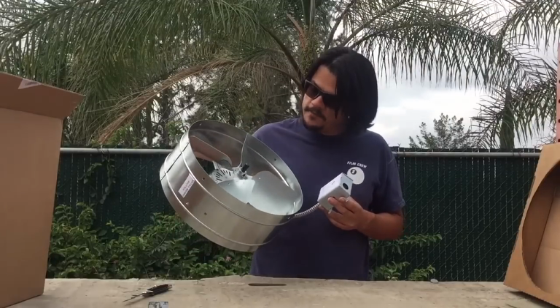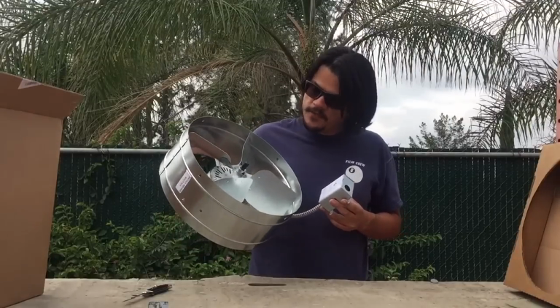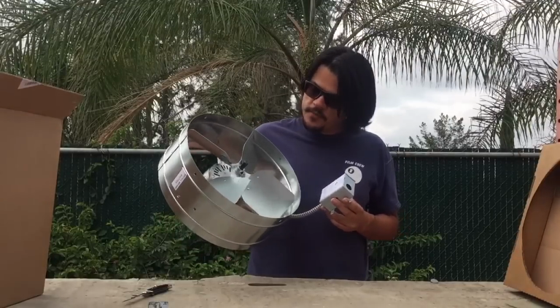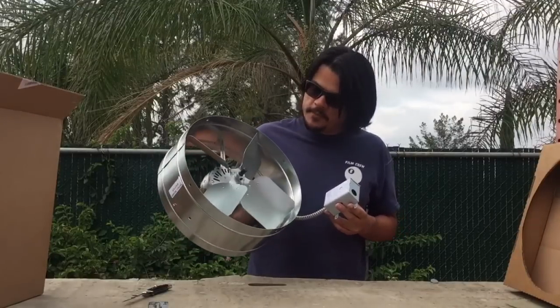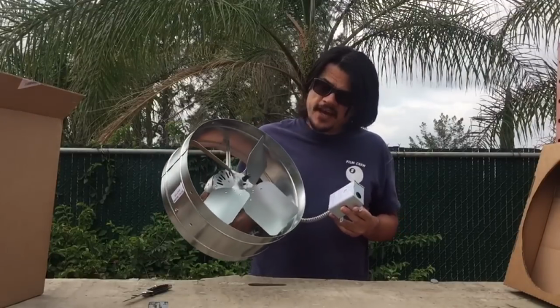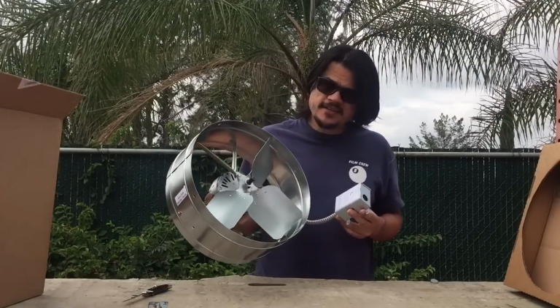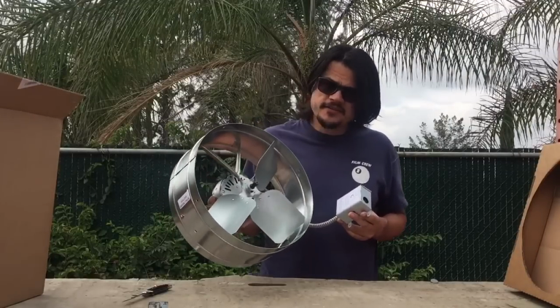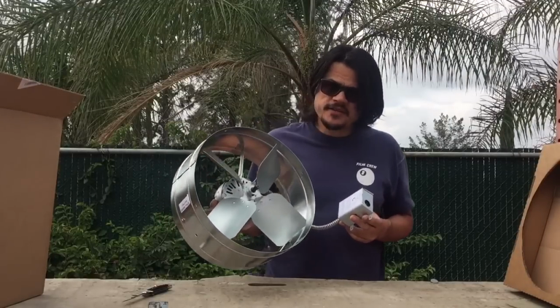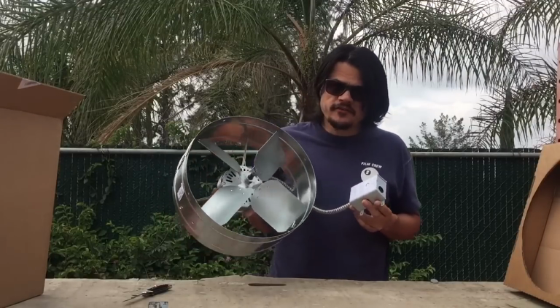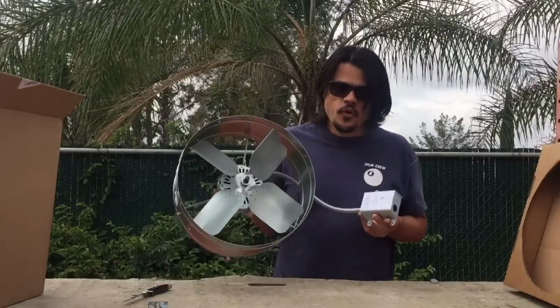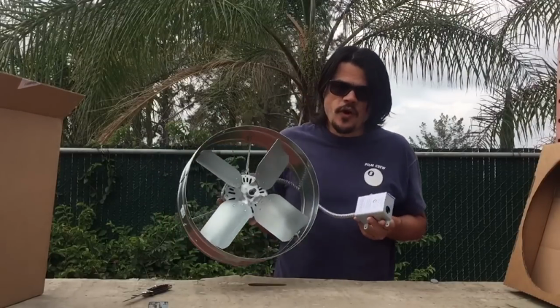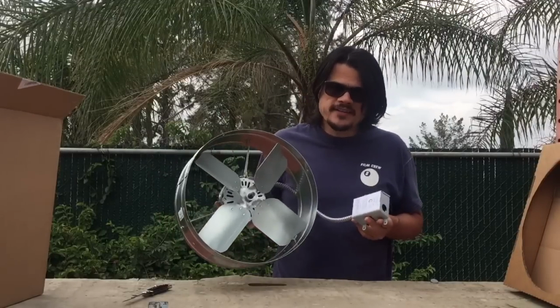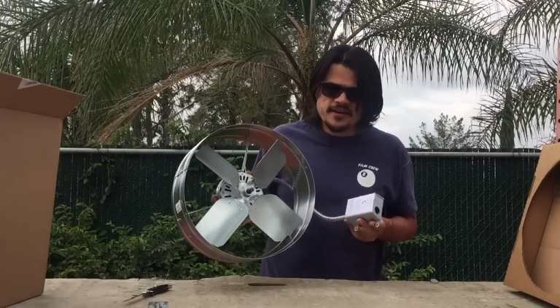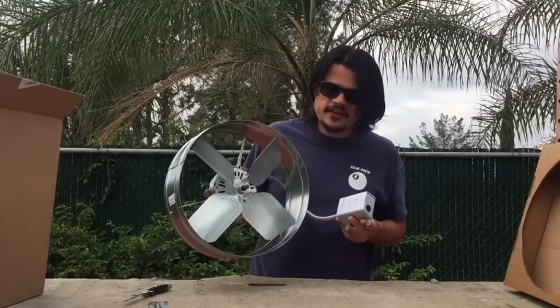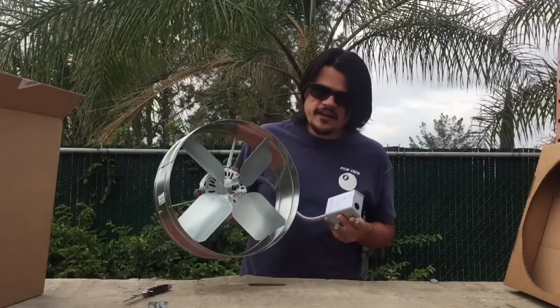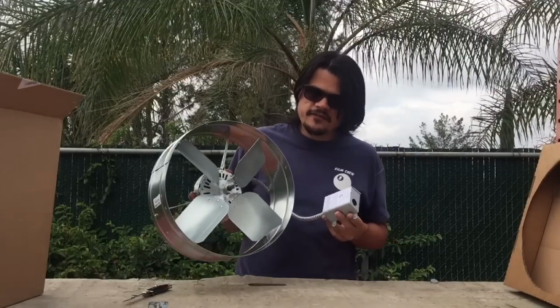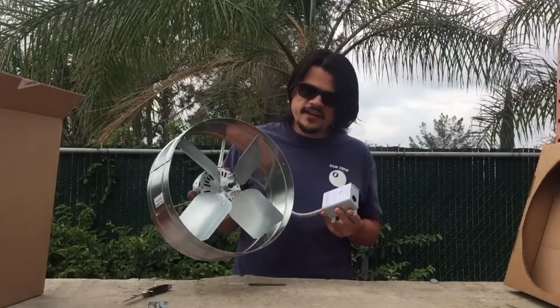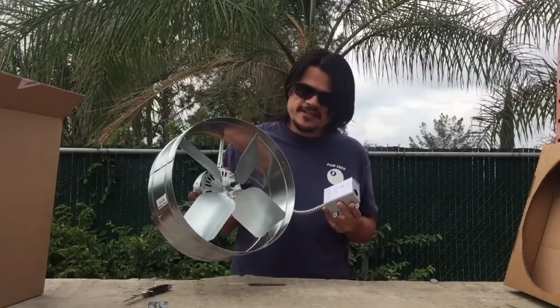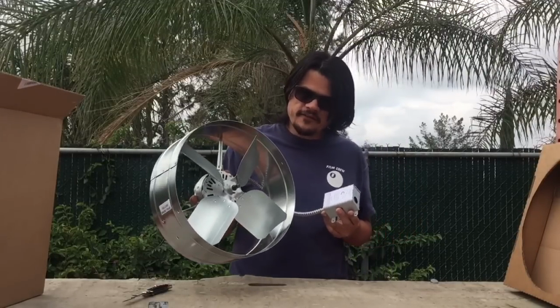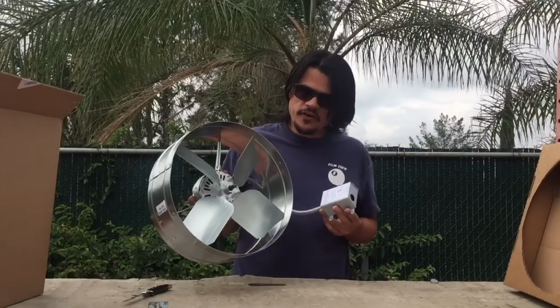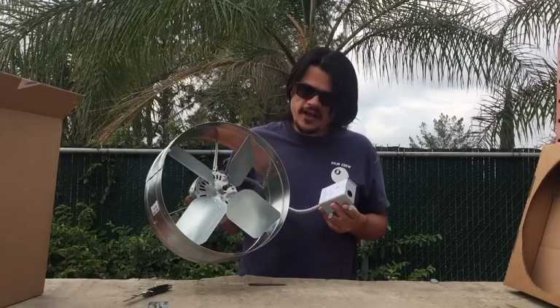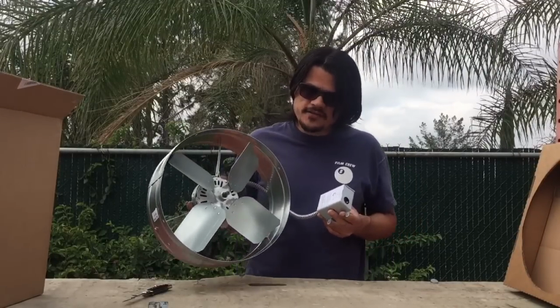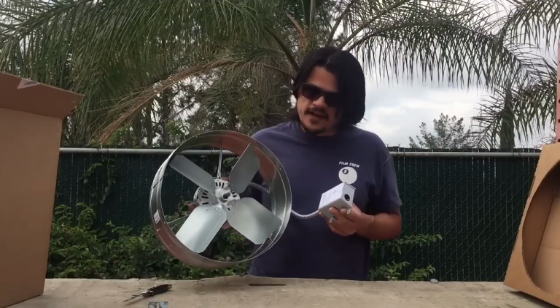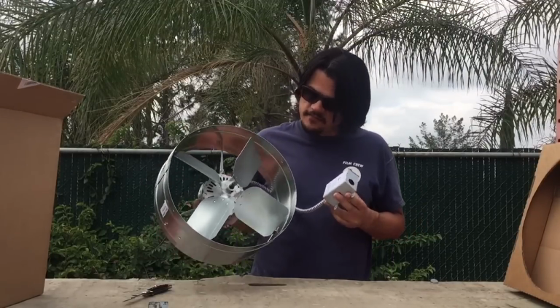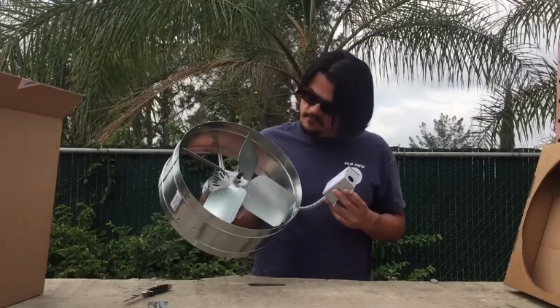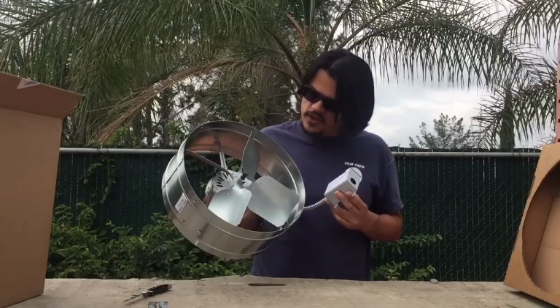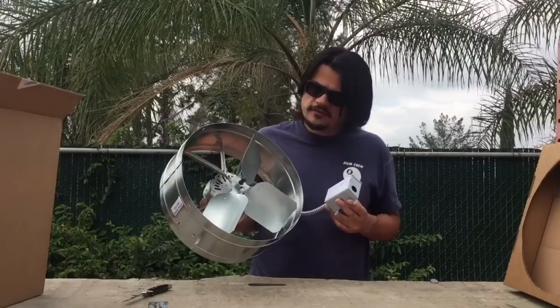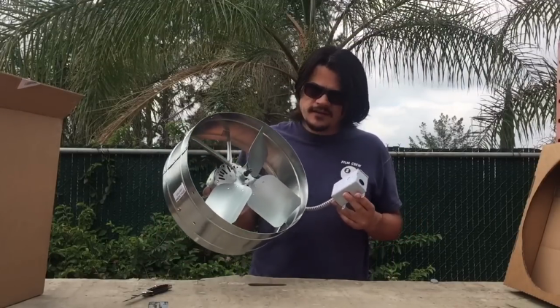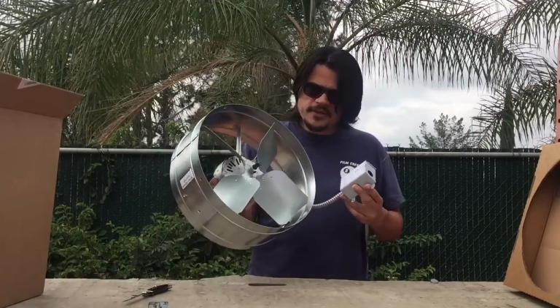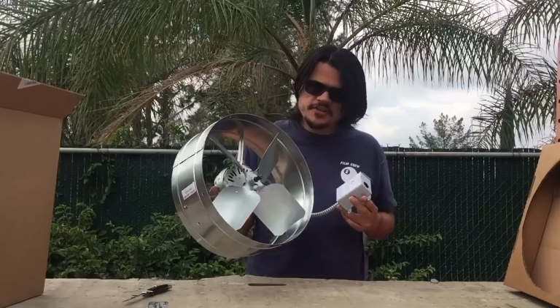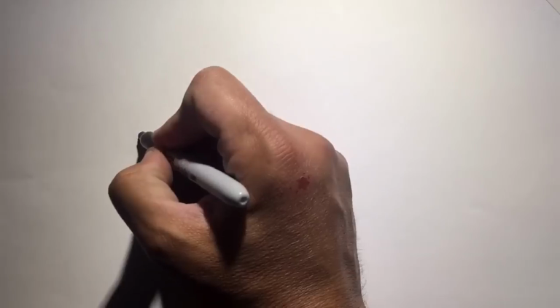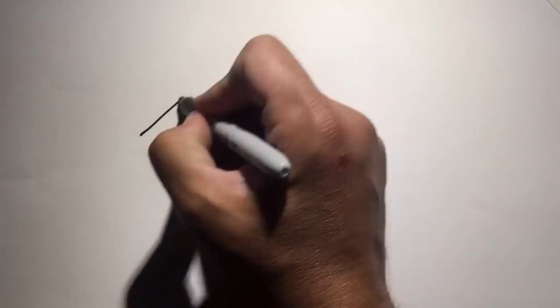Now you may be asking yourself why install an attic fan instead of a whole house fan. Well, I'm going to show you.